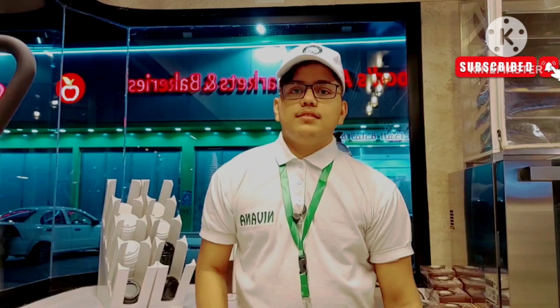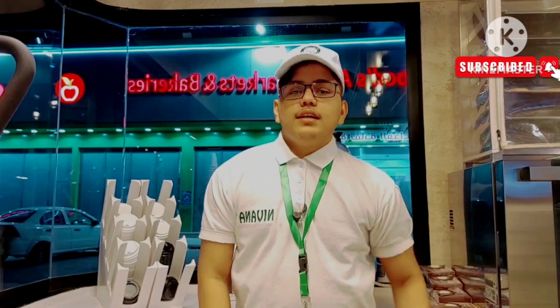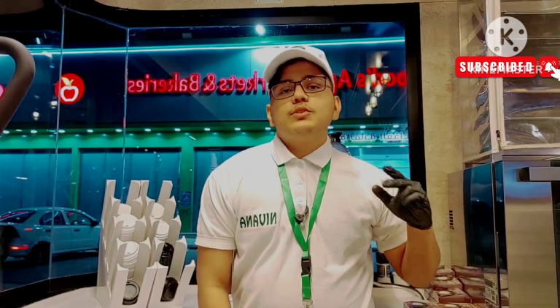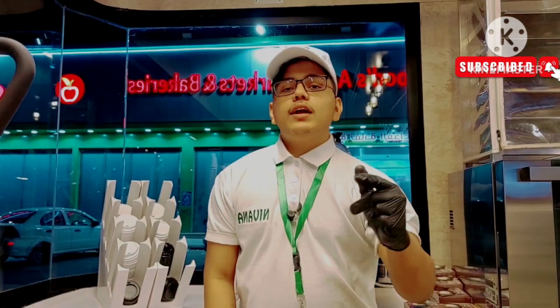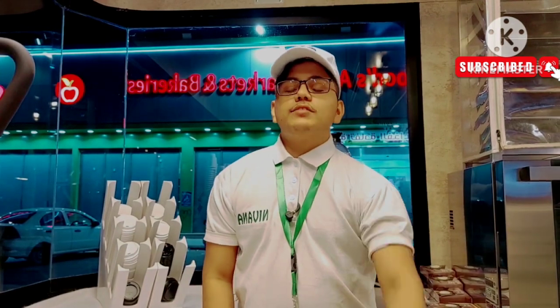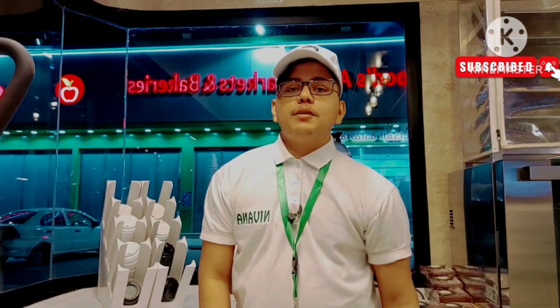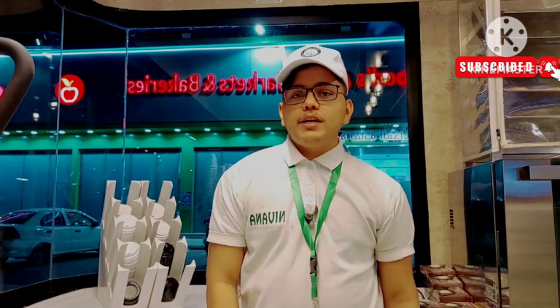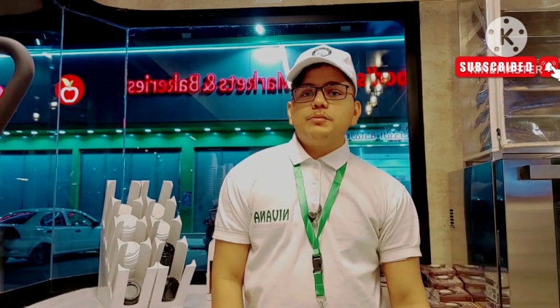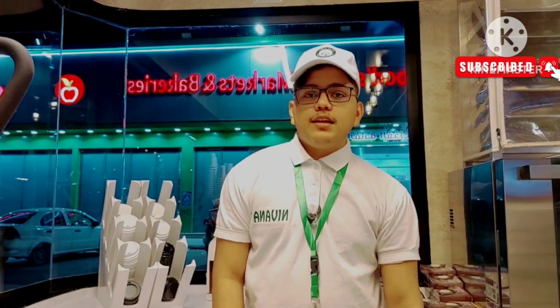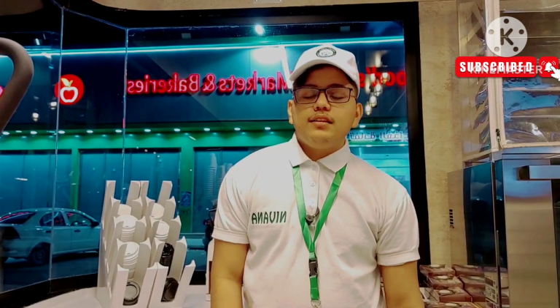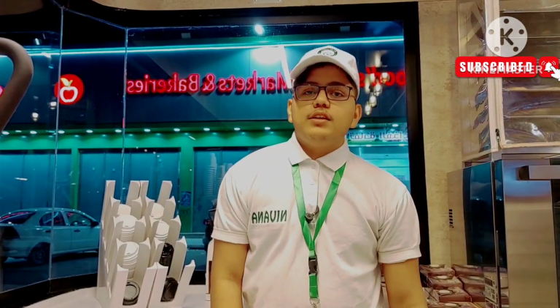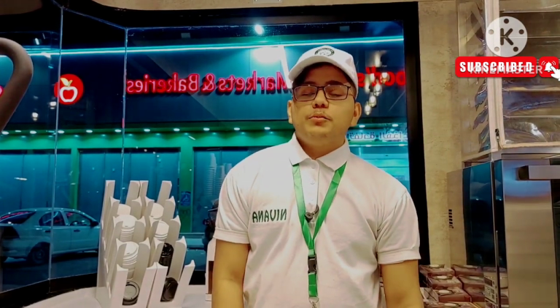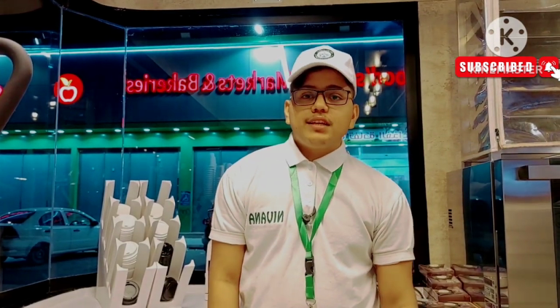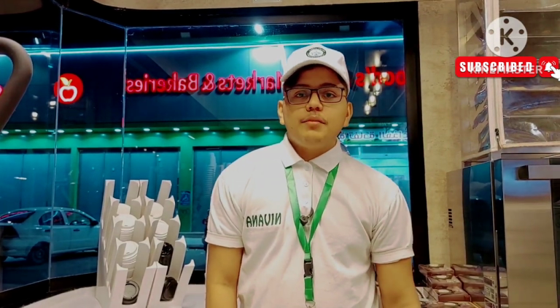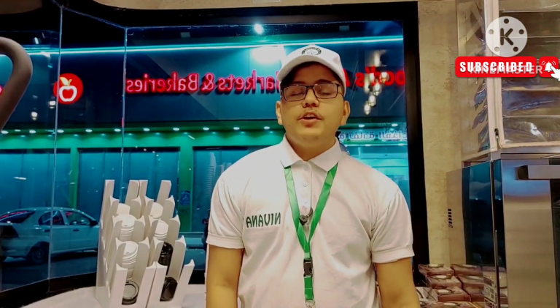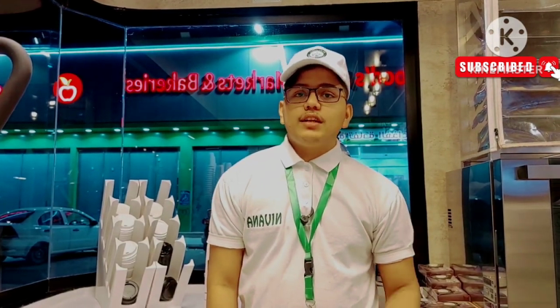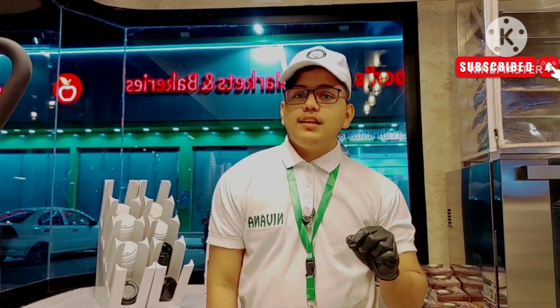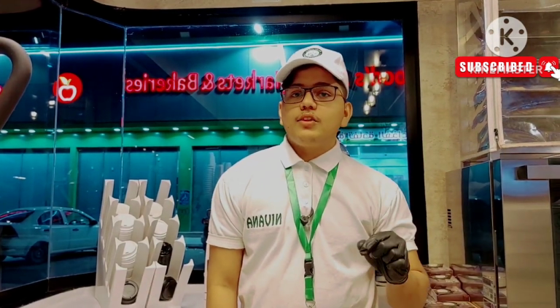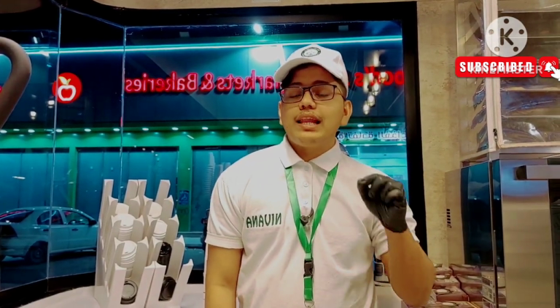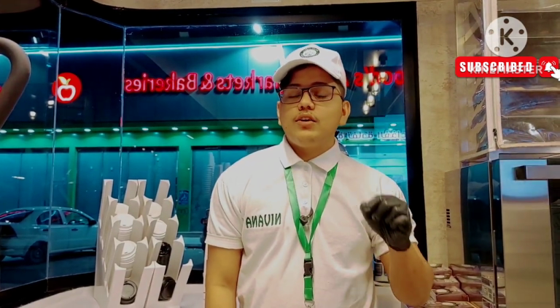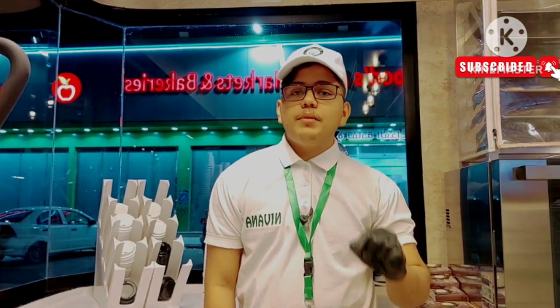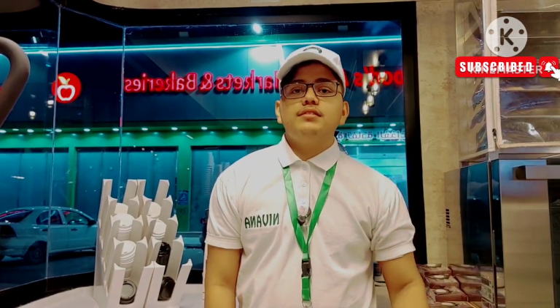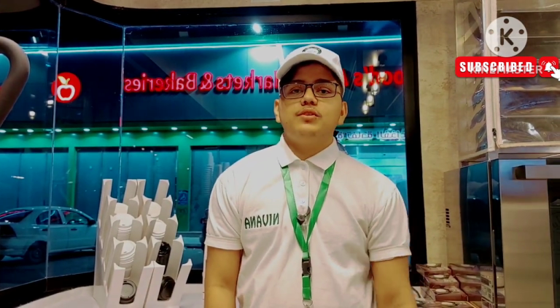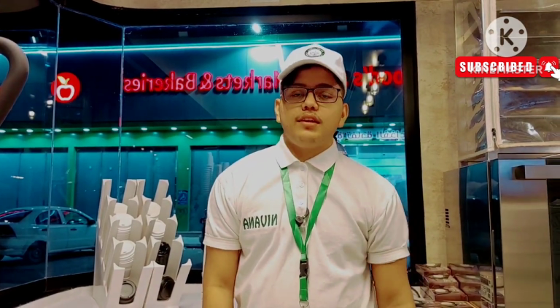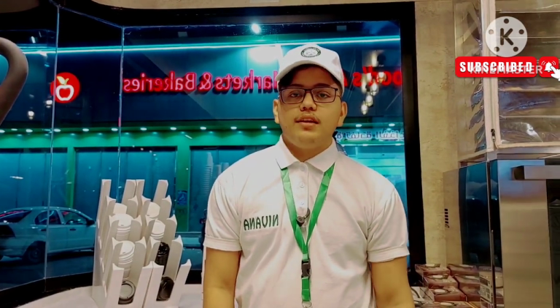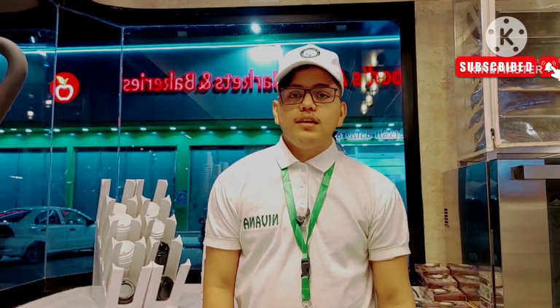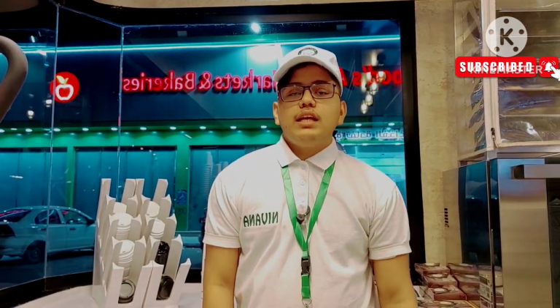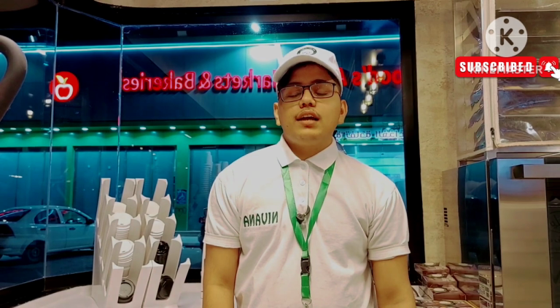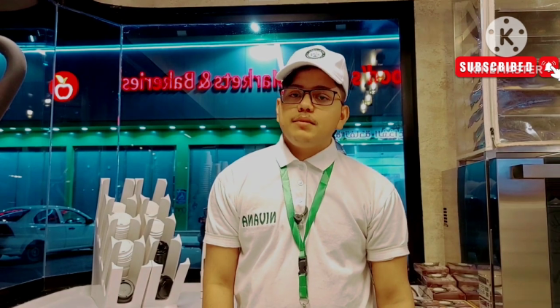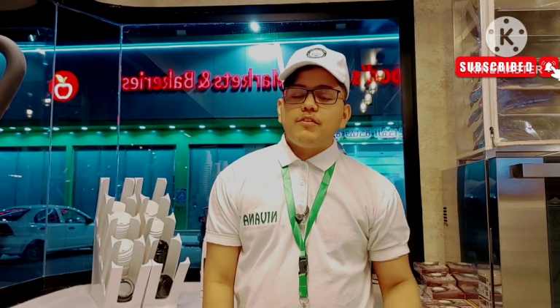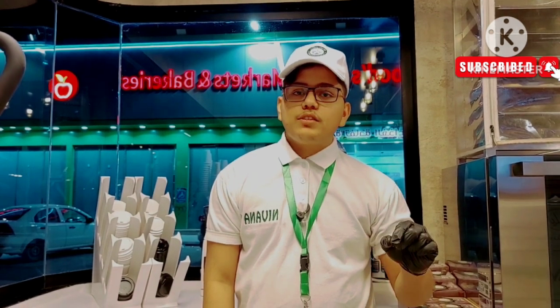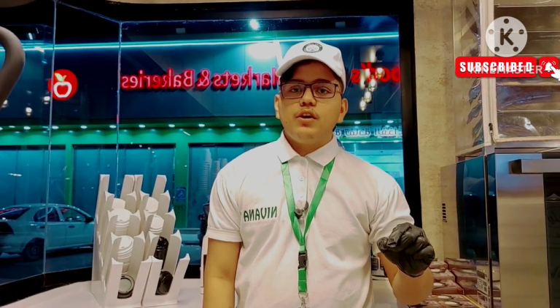Hello guys, welcome to my YouTube channel. If you like my video, please like and comment. This is my first vlog.